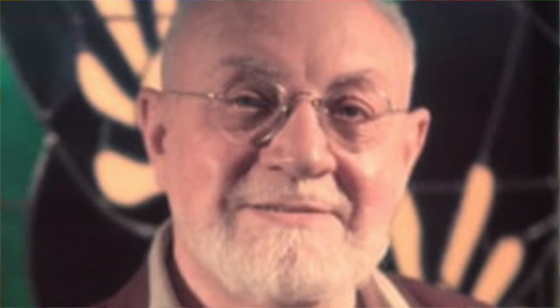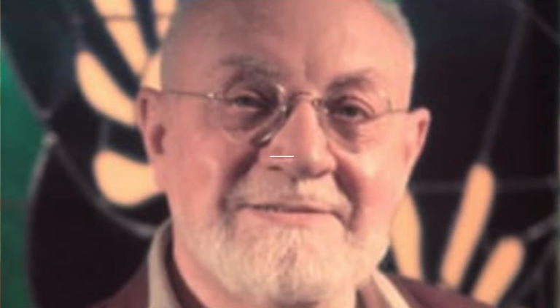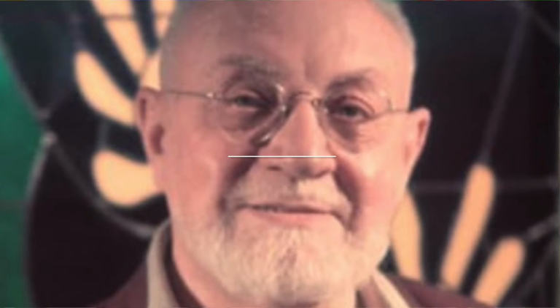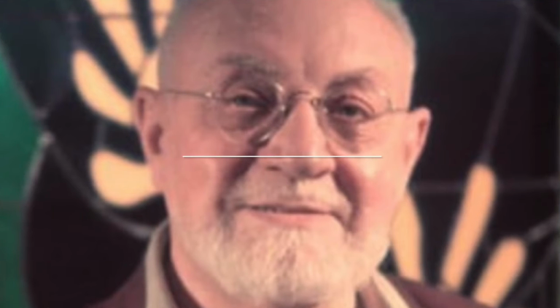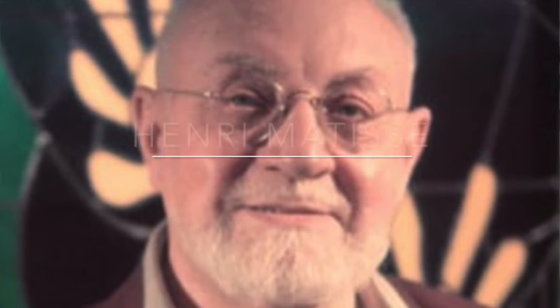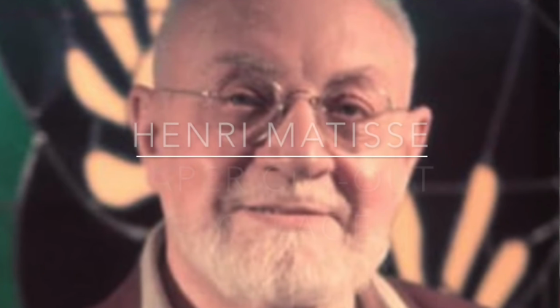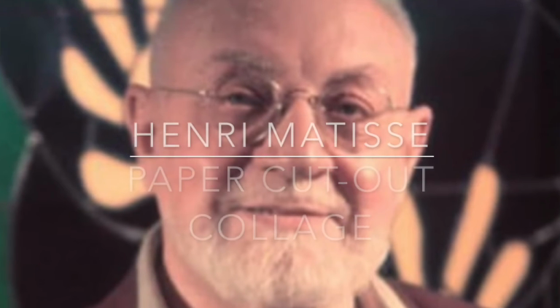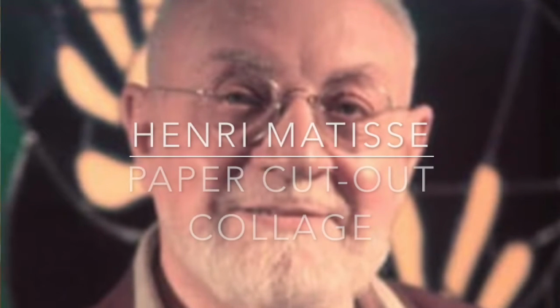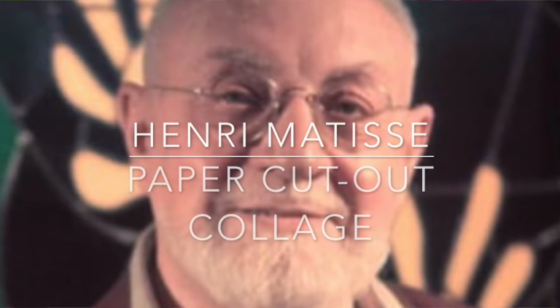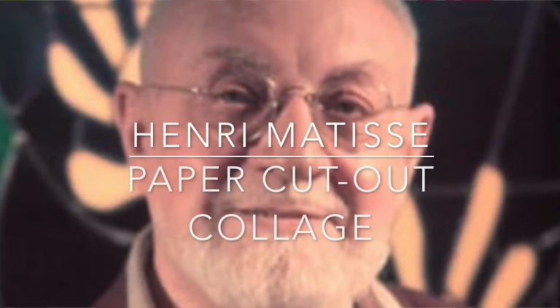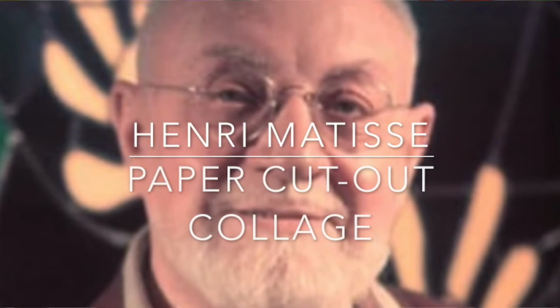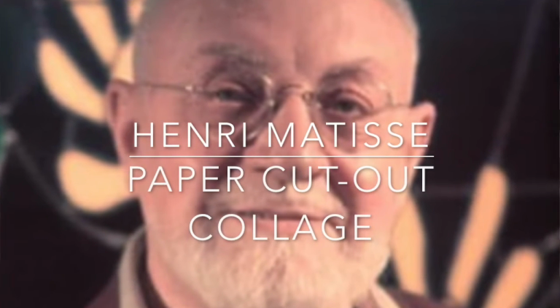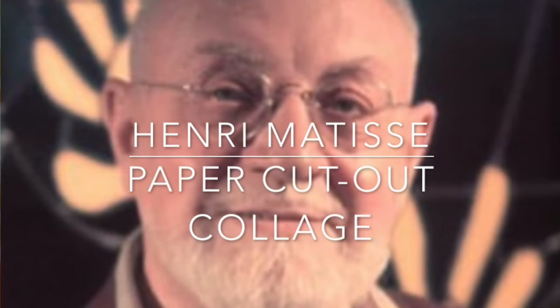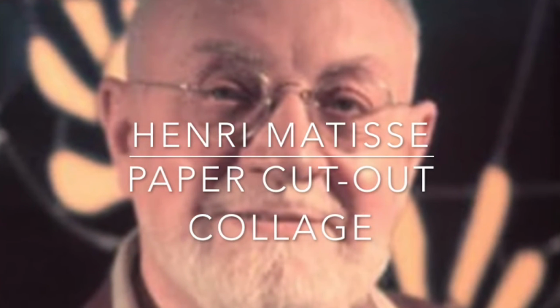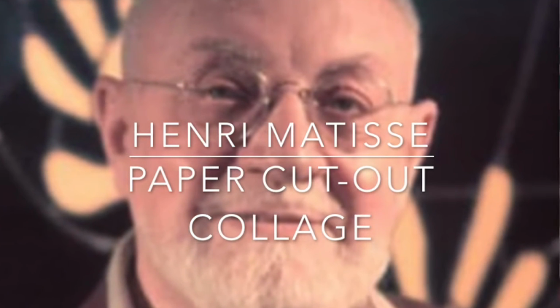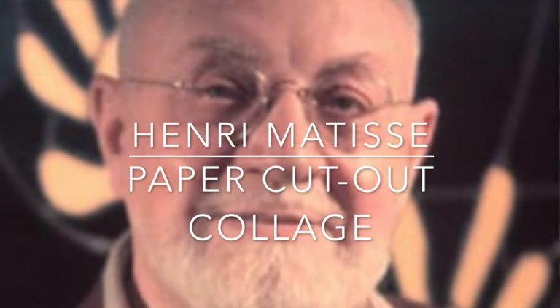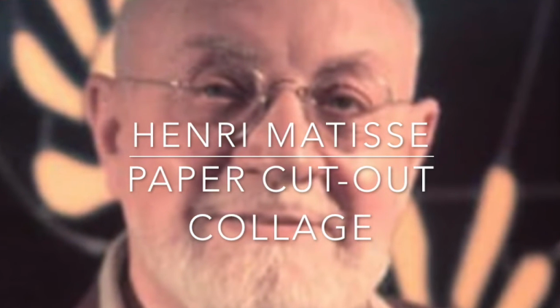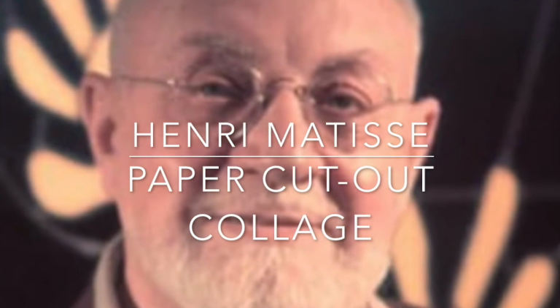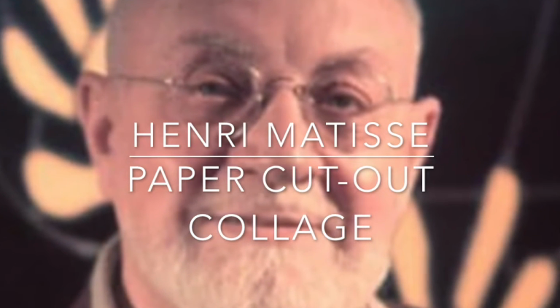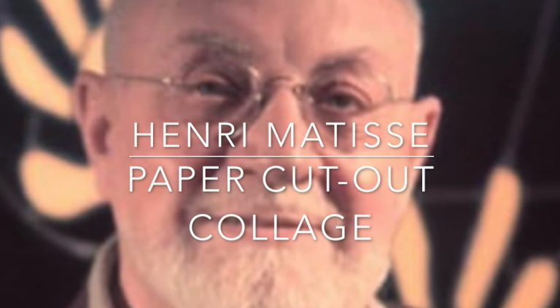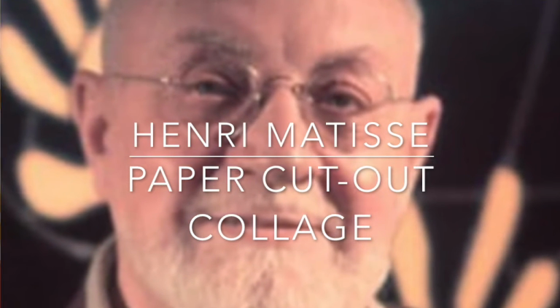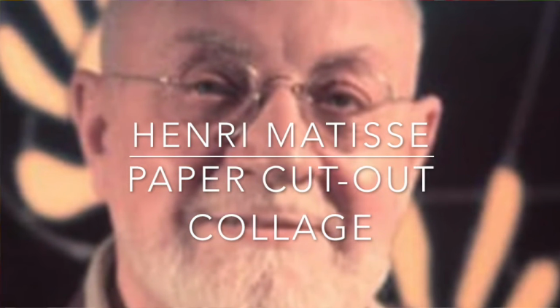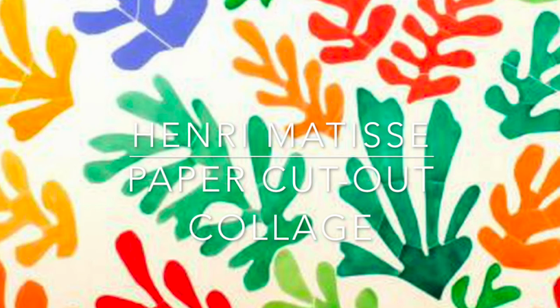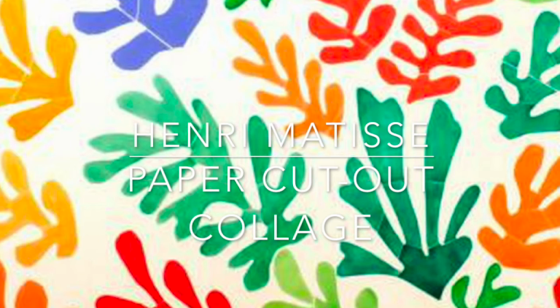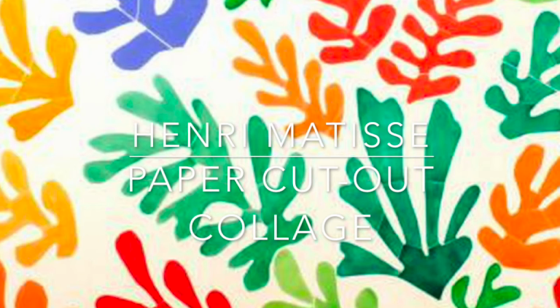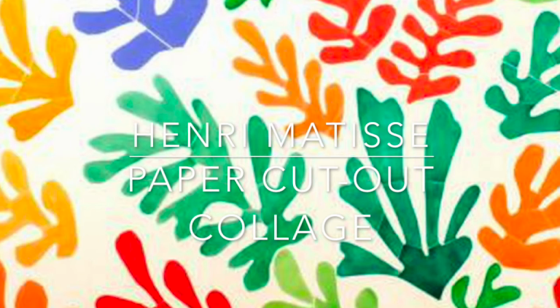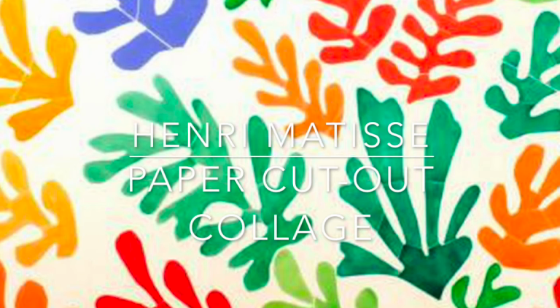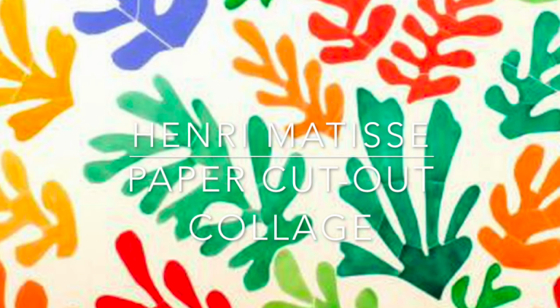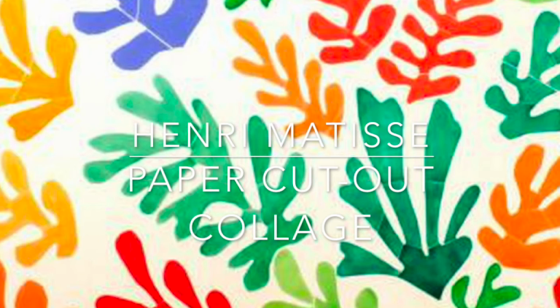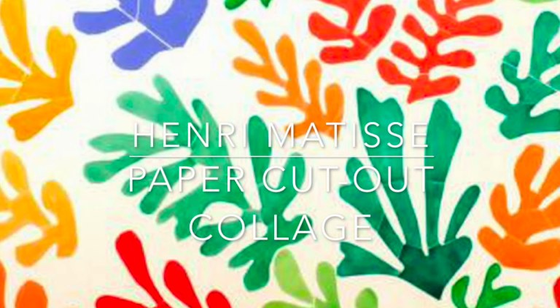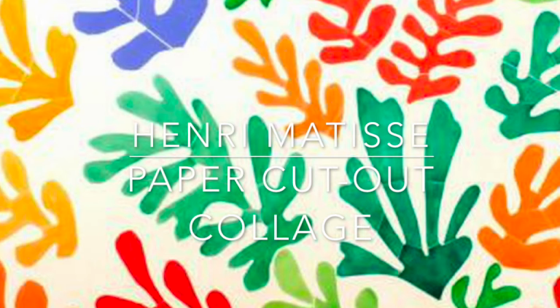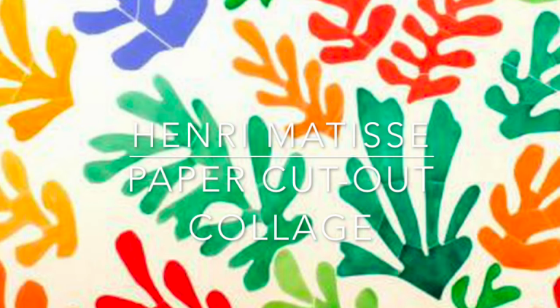Today we will be creating a paper cutout collage inspired by the artist Henri Matisse.